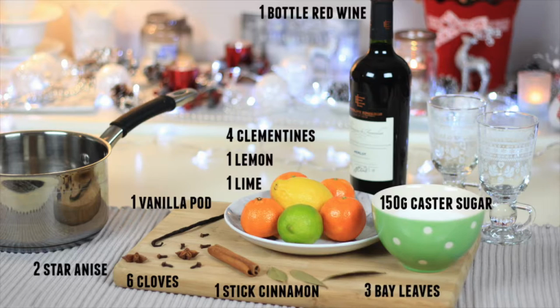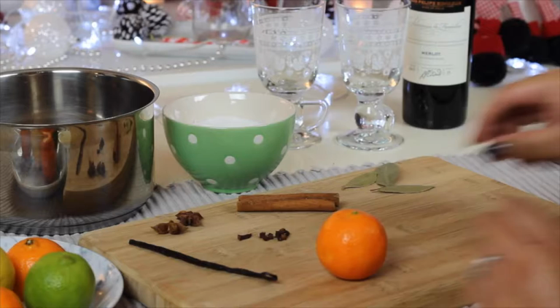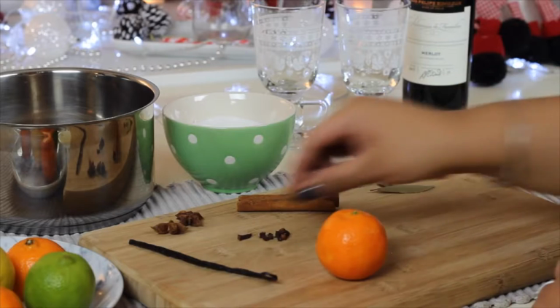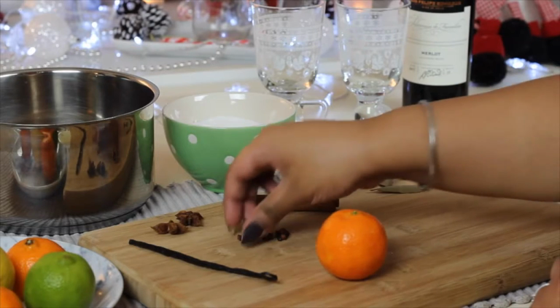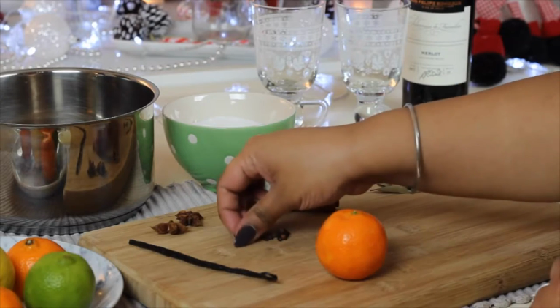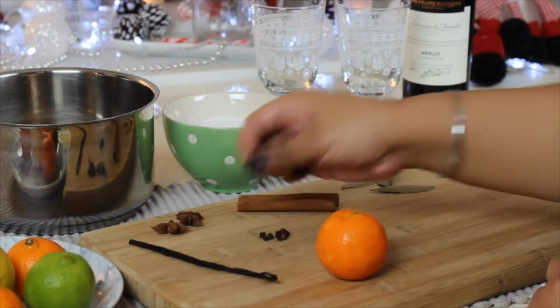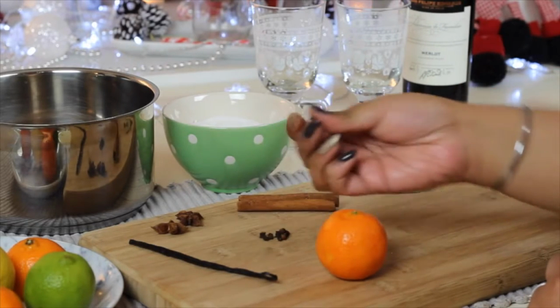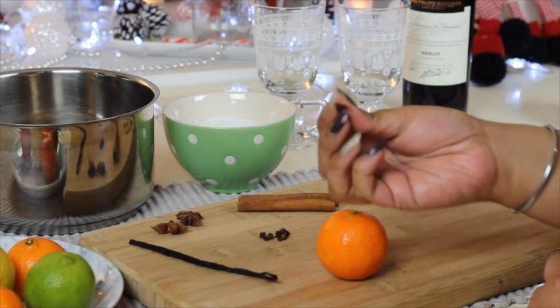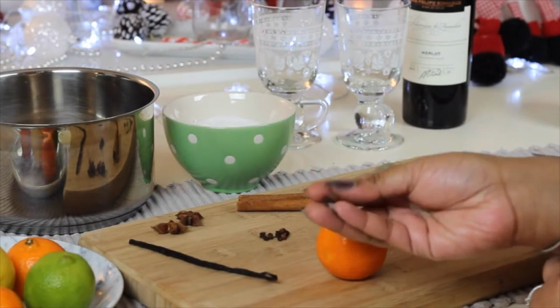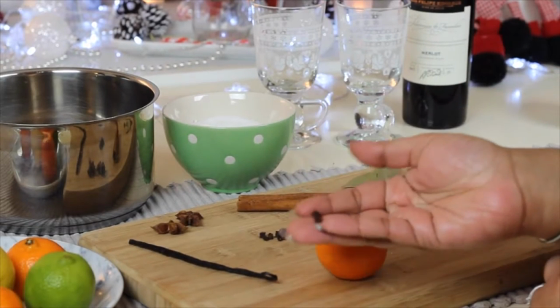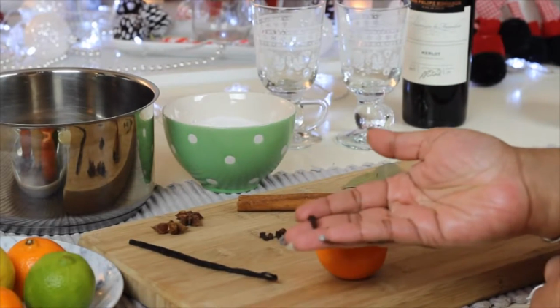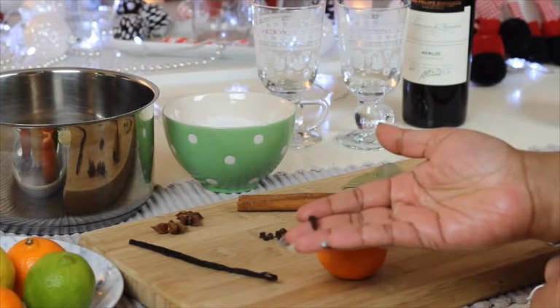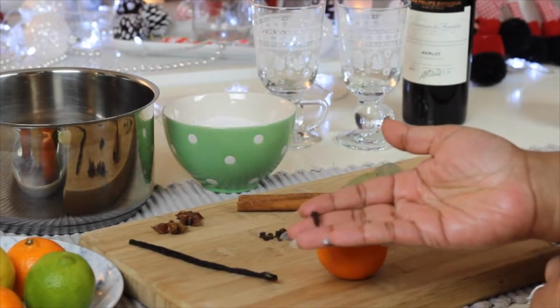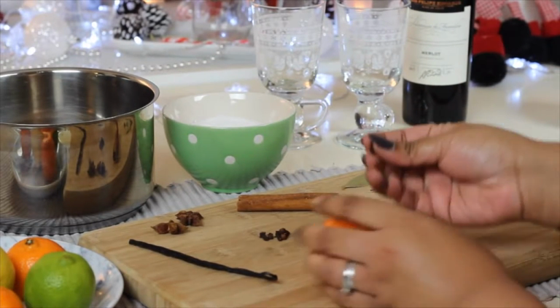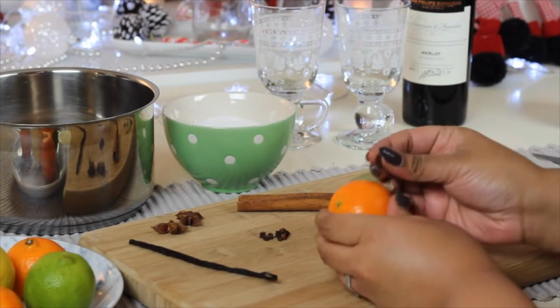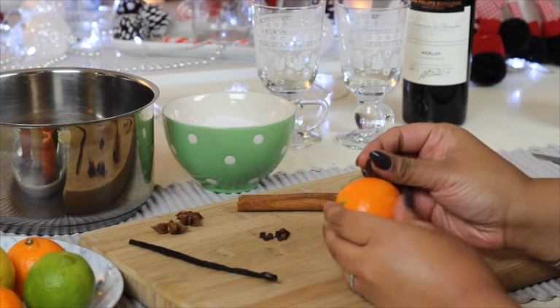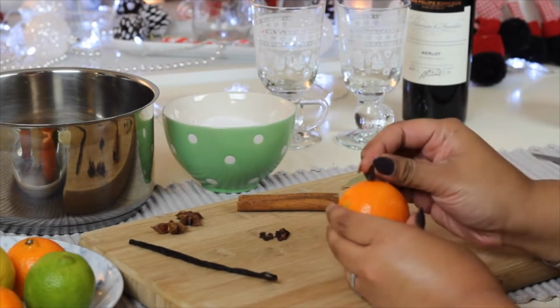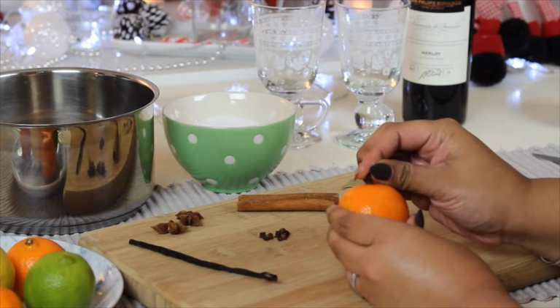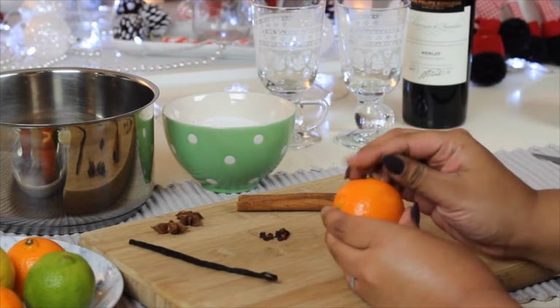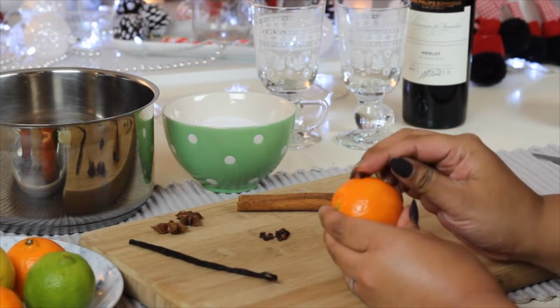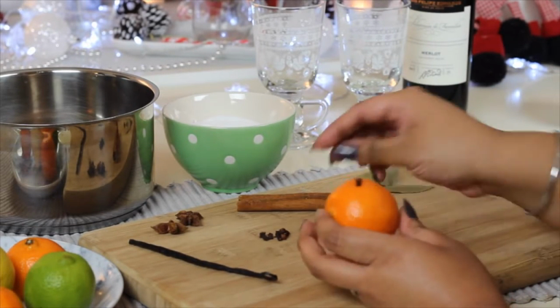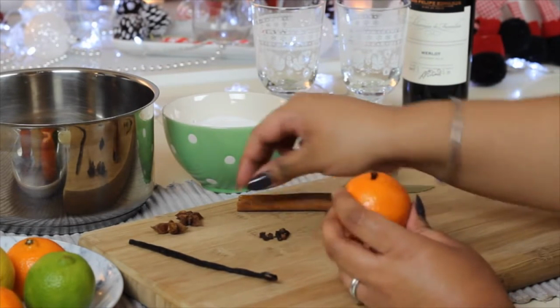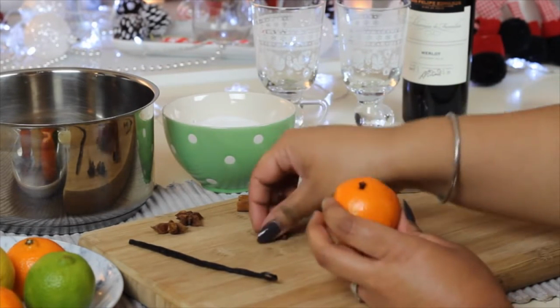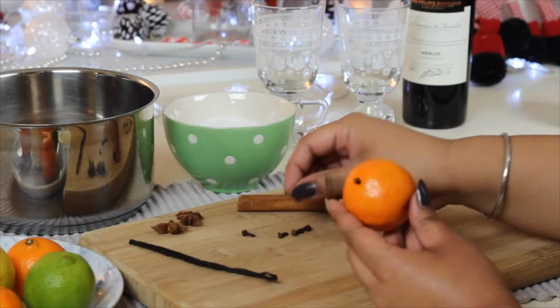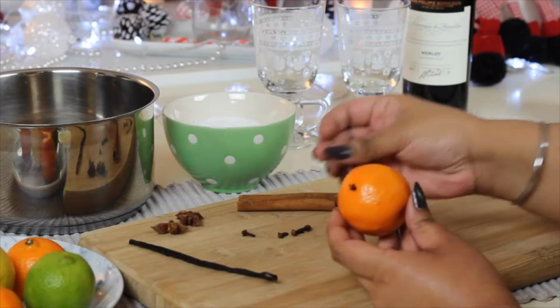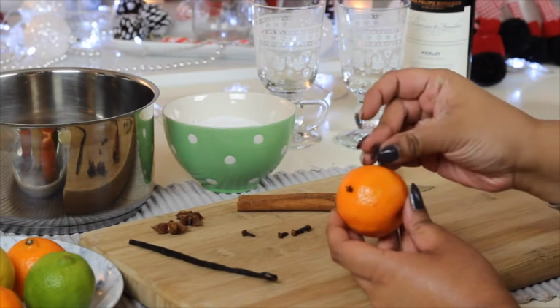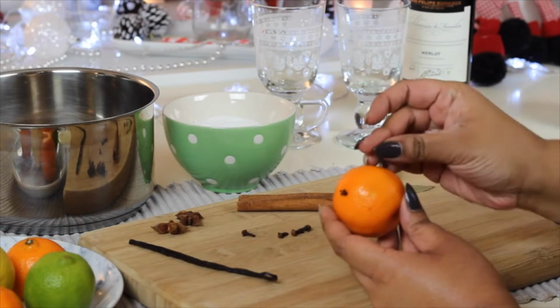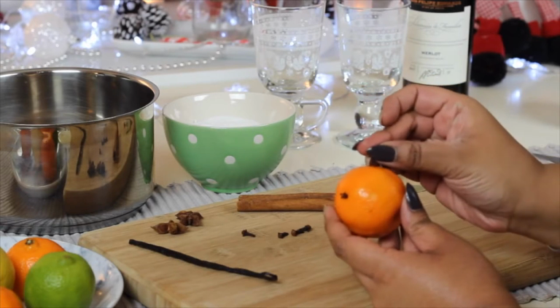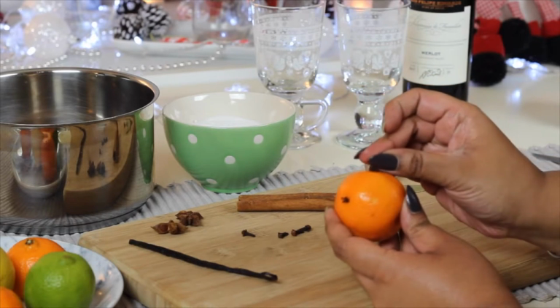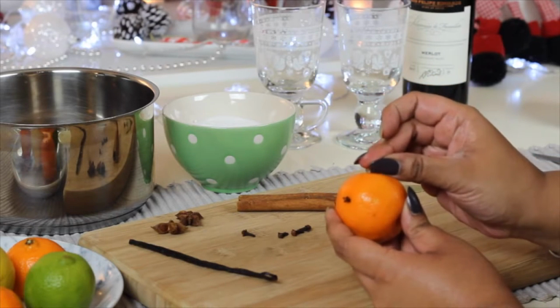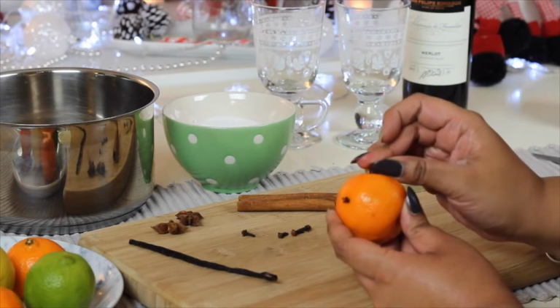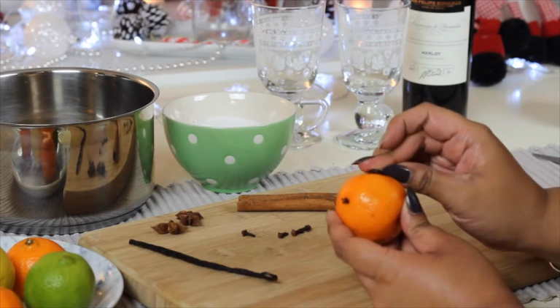I'm starting off by sticking all of the cloves into one clementine and I'm just going to throw that straight into the pan.